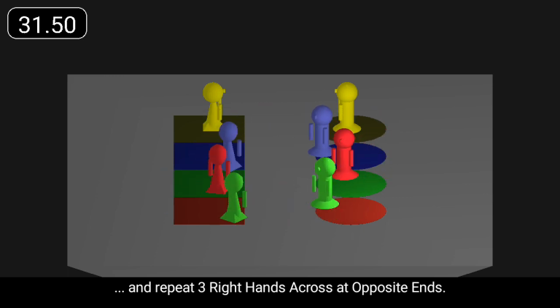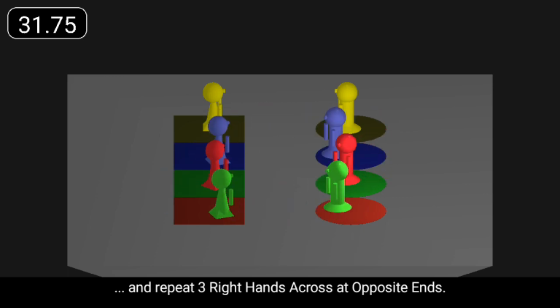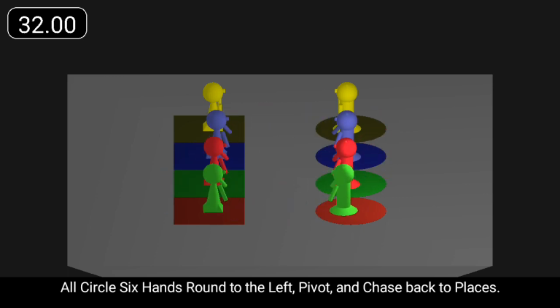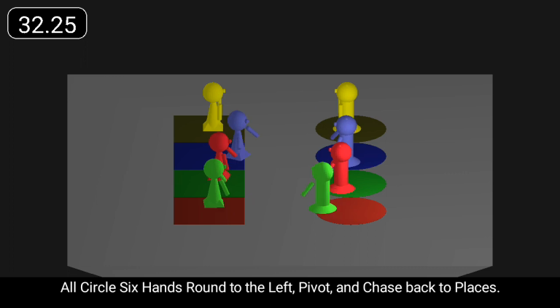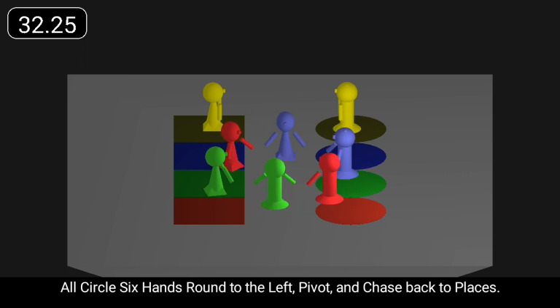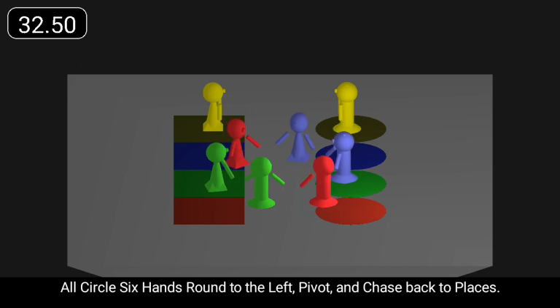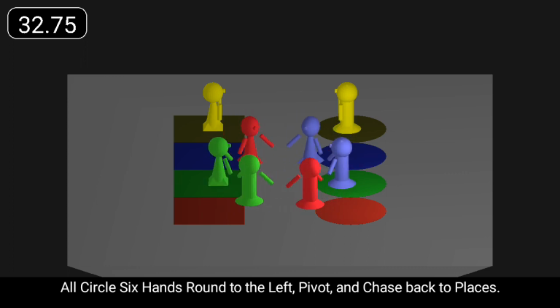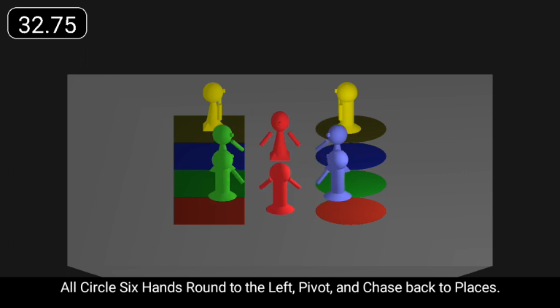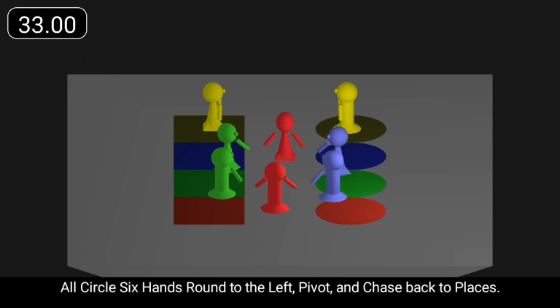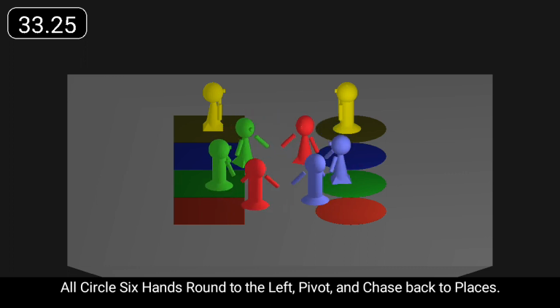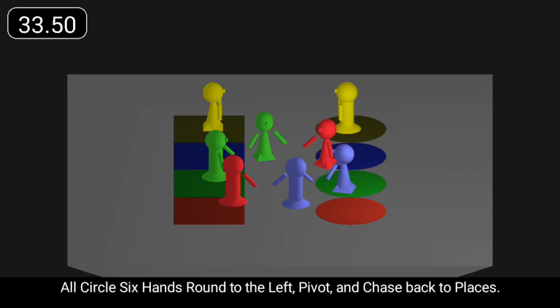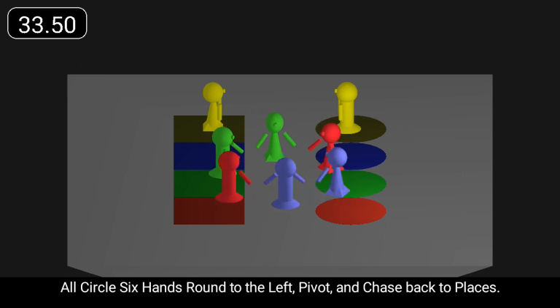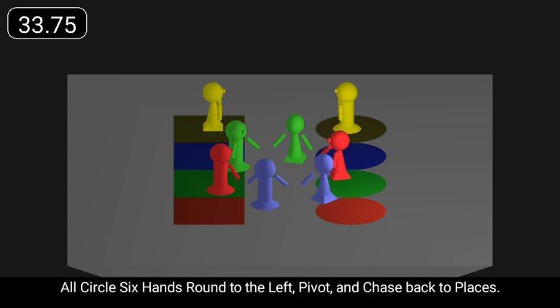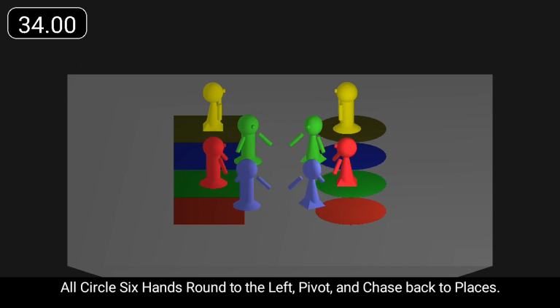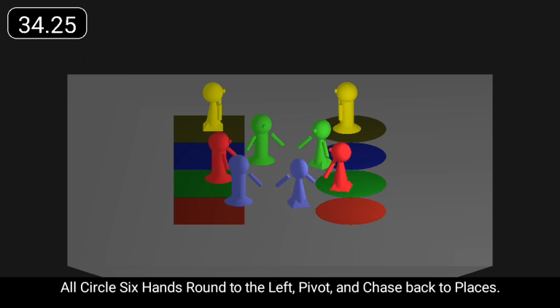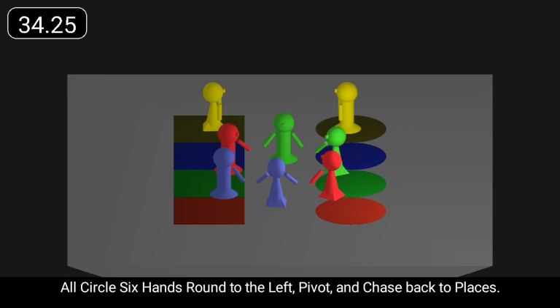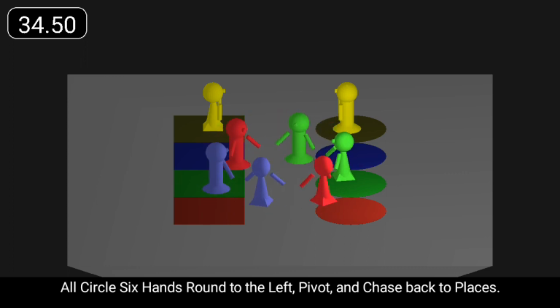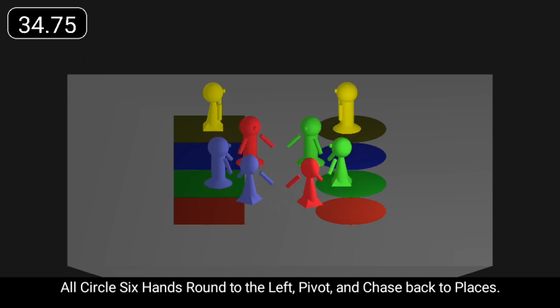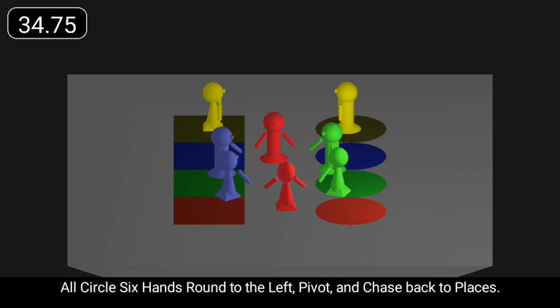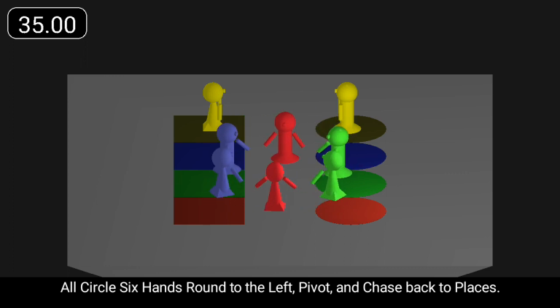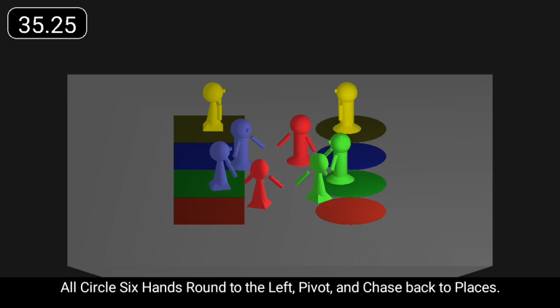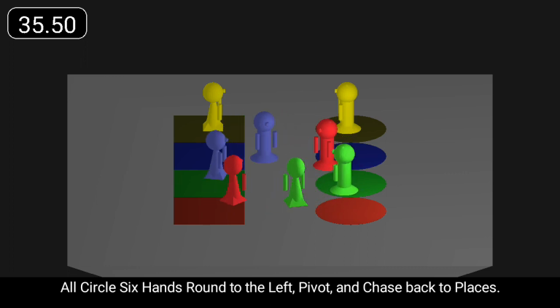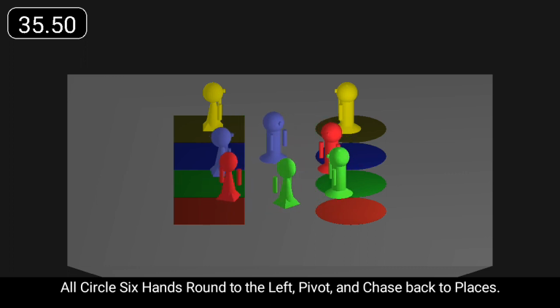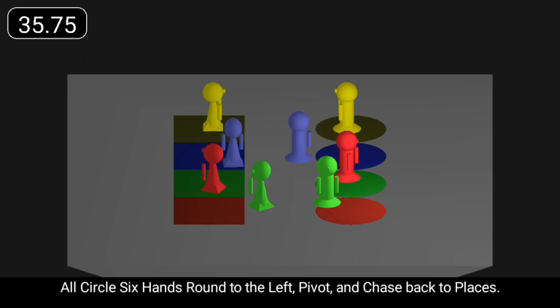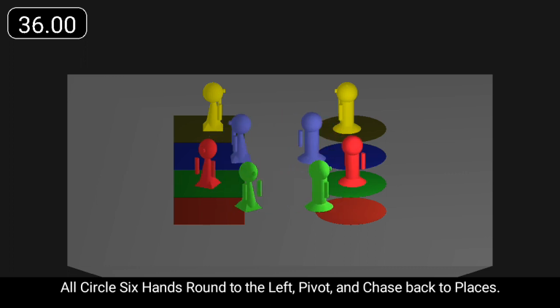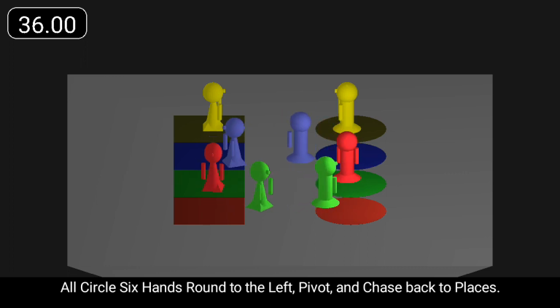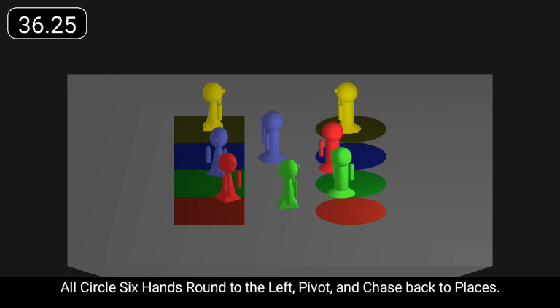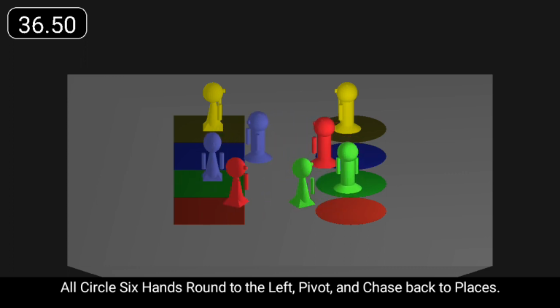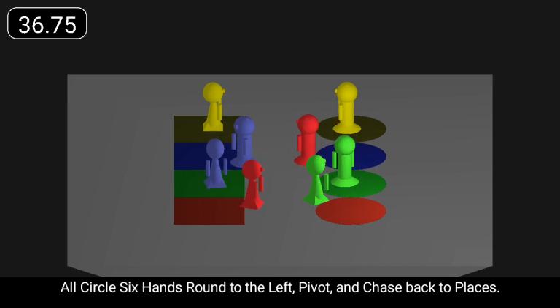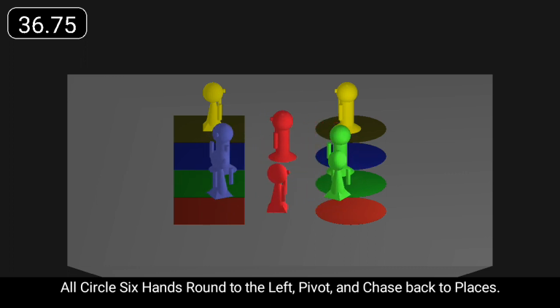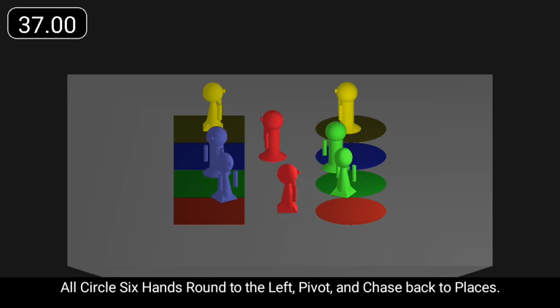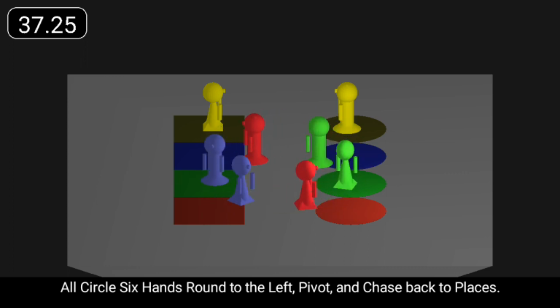Circle six hands round to the left, pivot, and chase back to places.